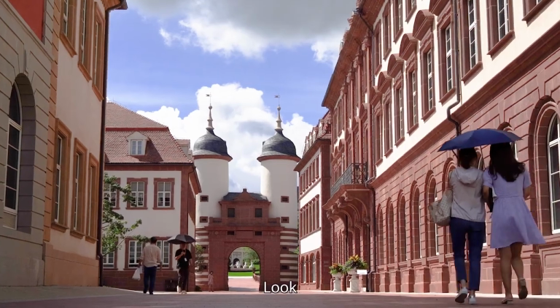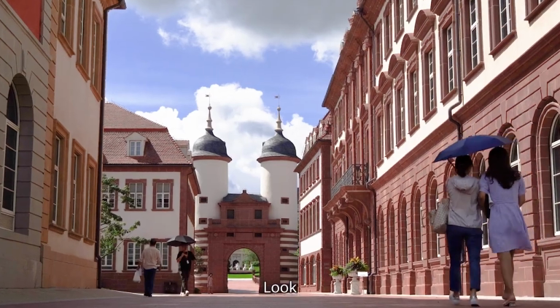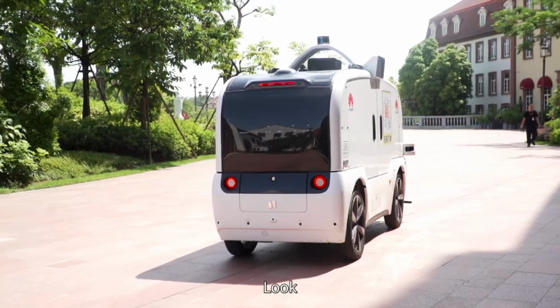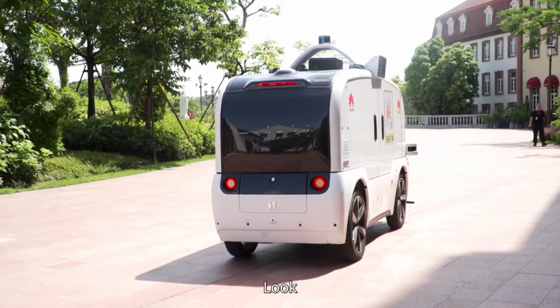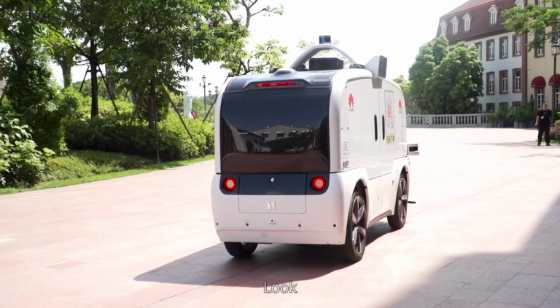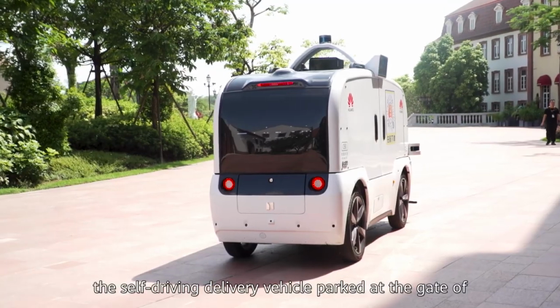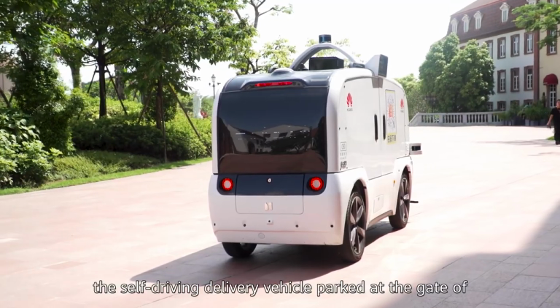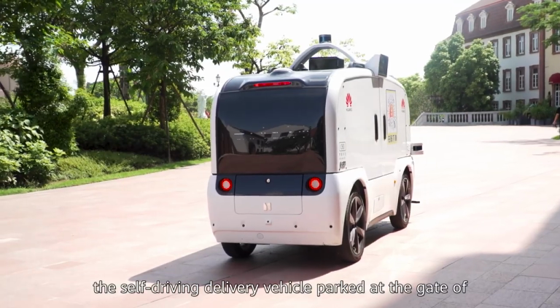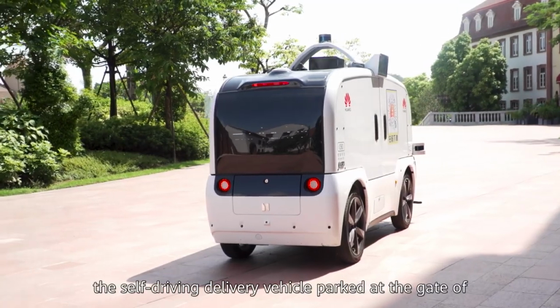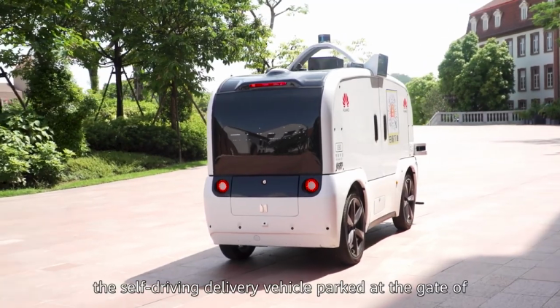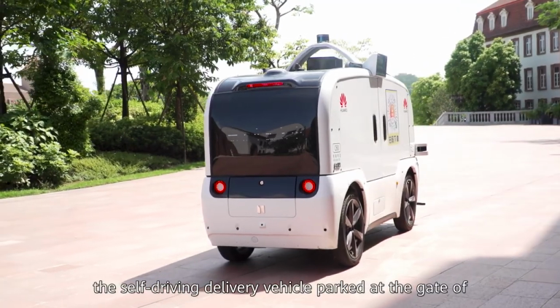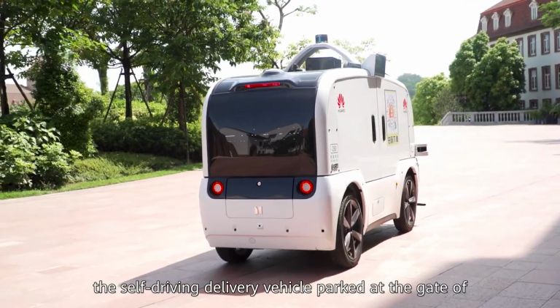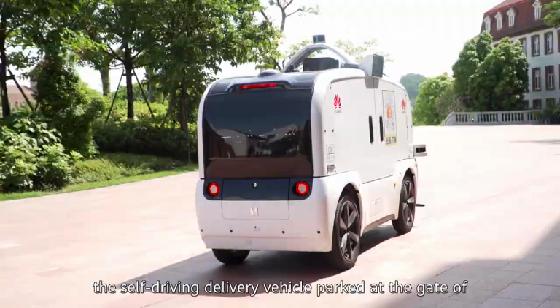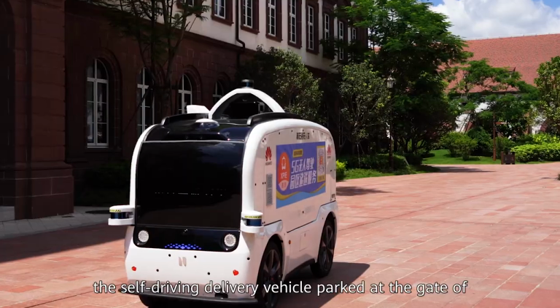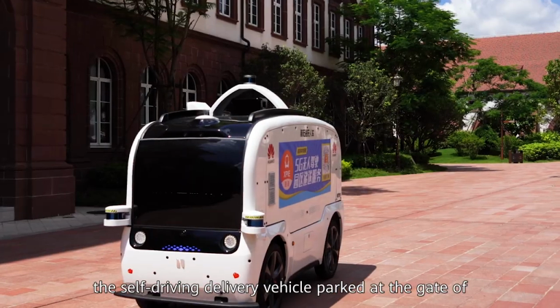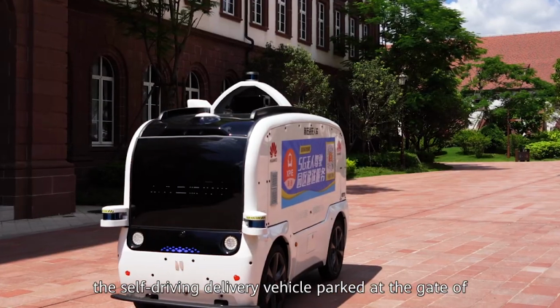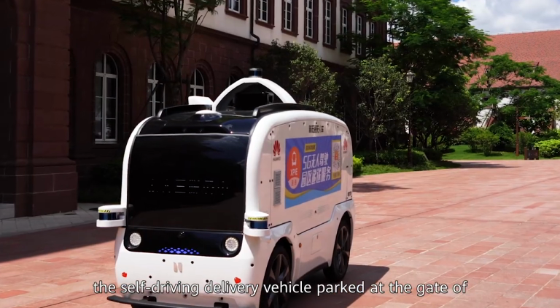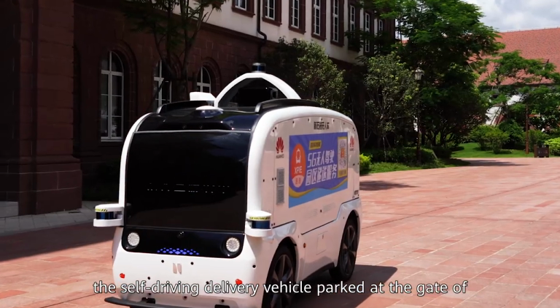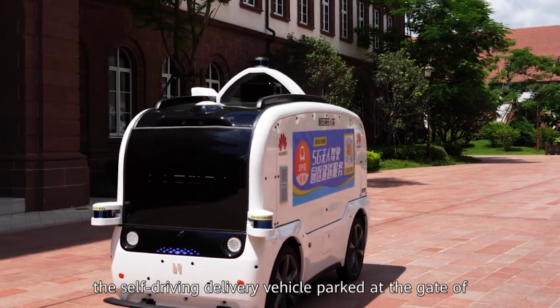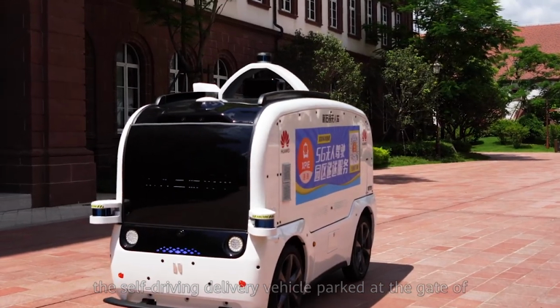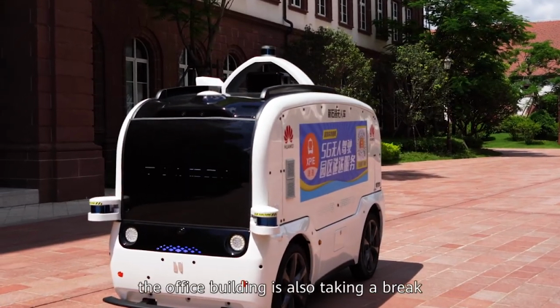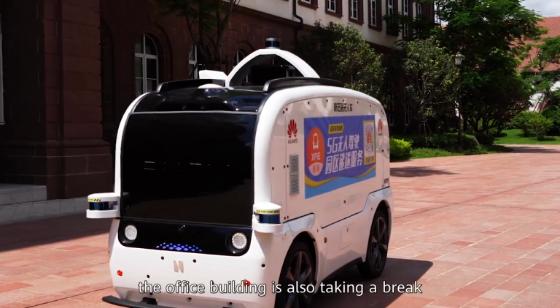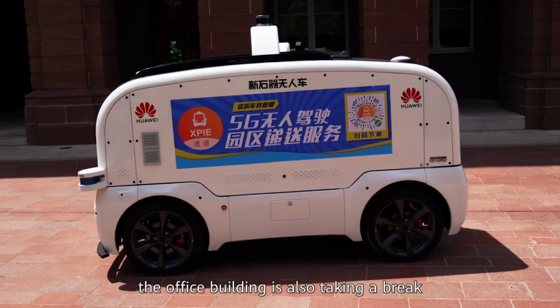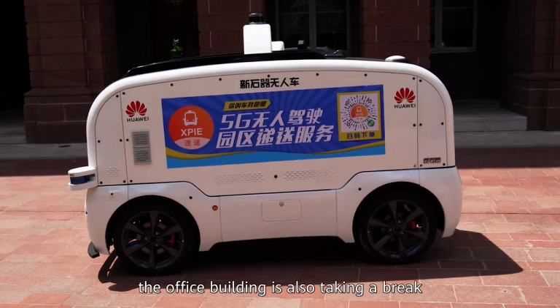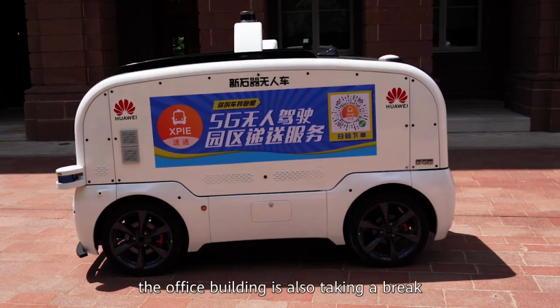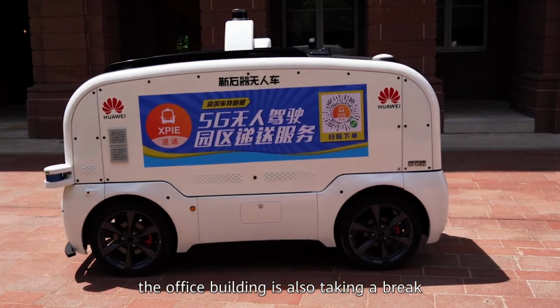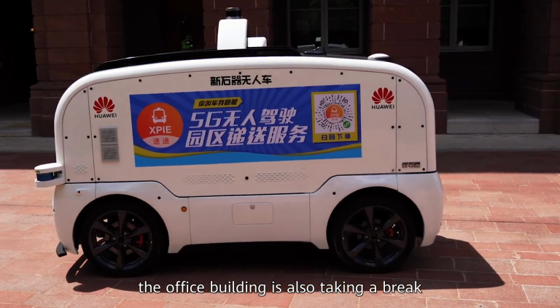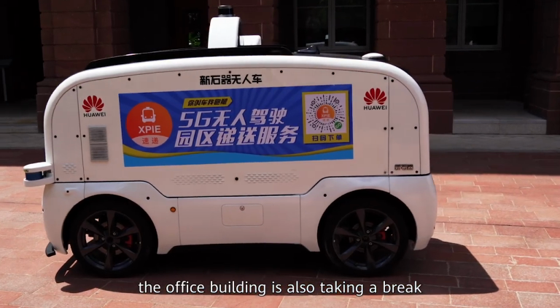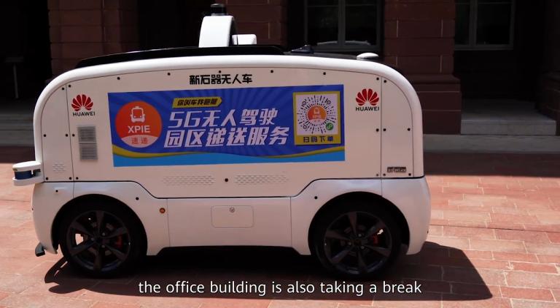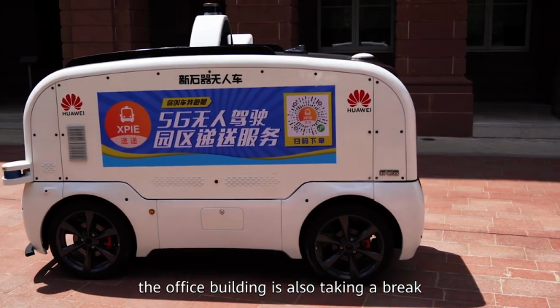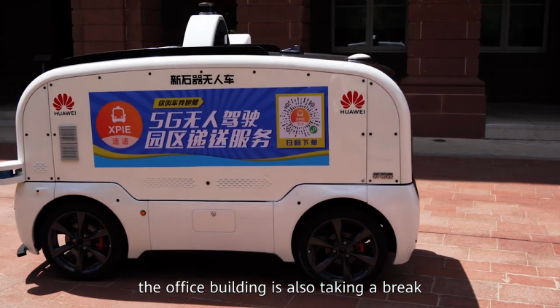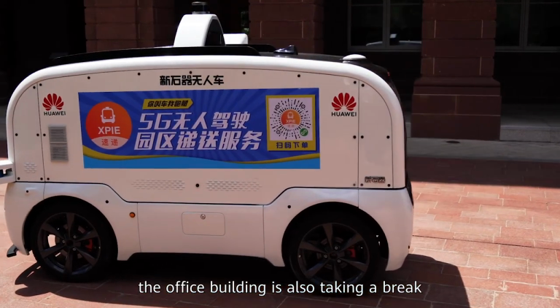Look, the self-driving delivery vehicle parked at the gate of the office building is also taking a break.